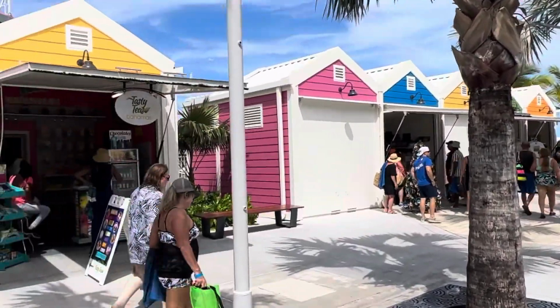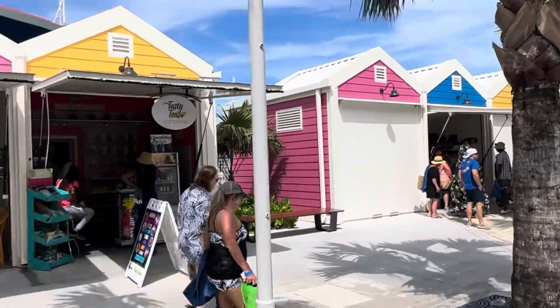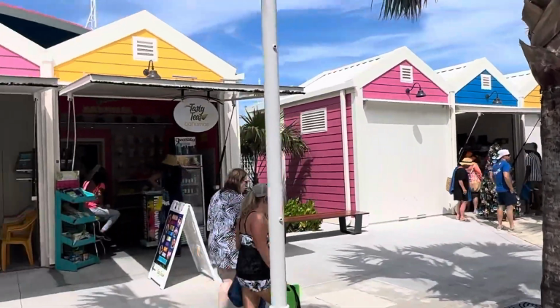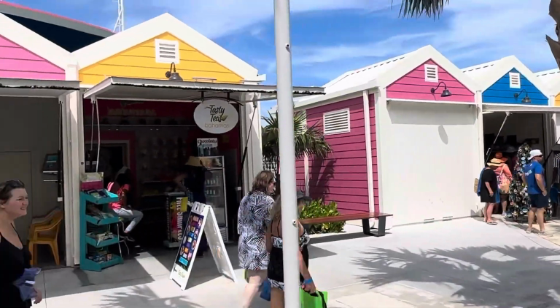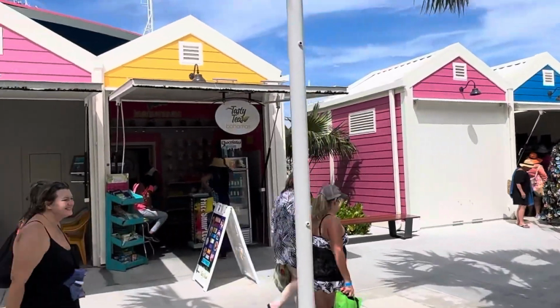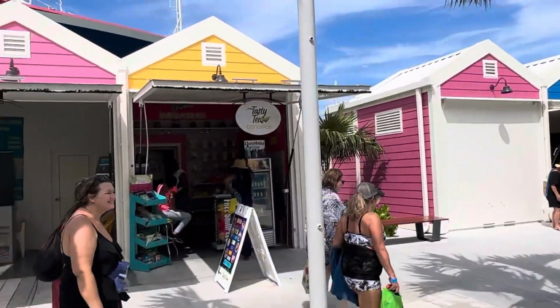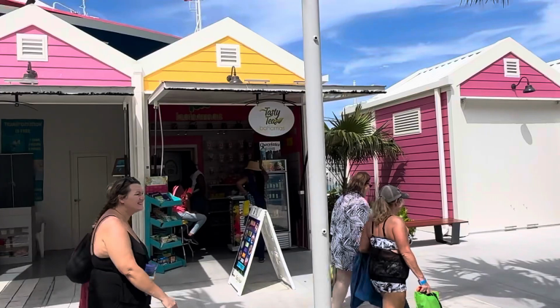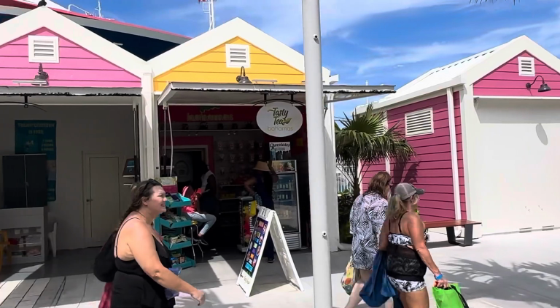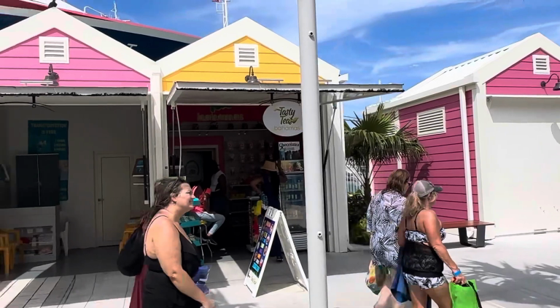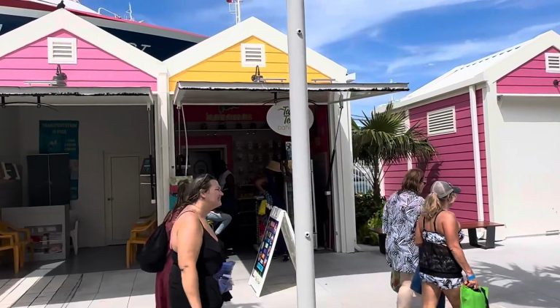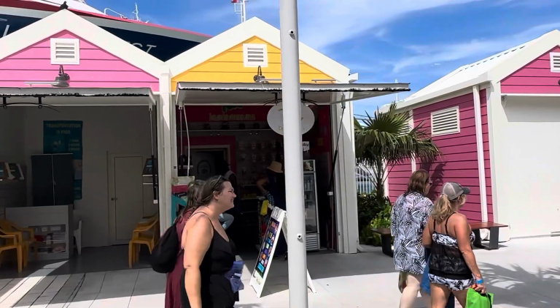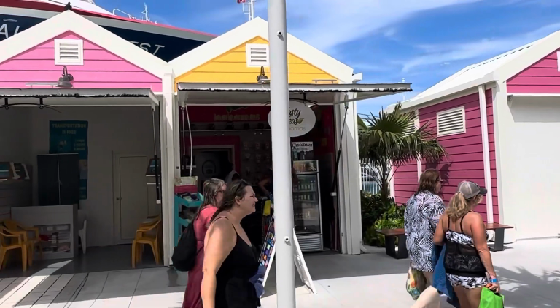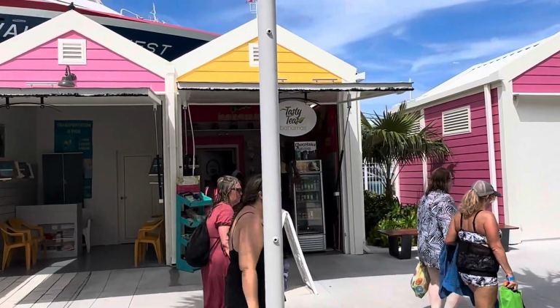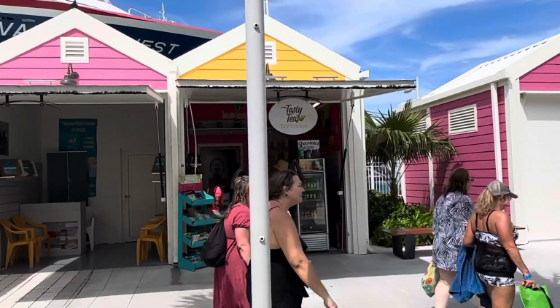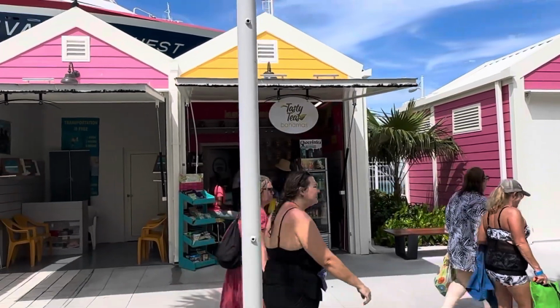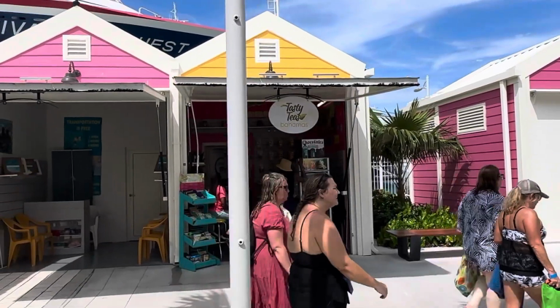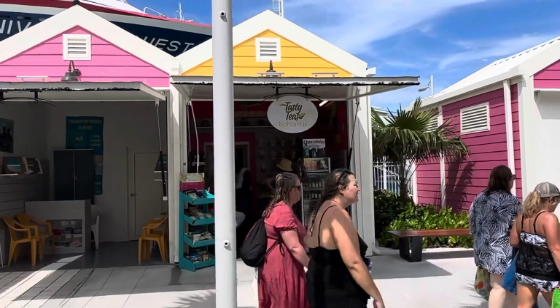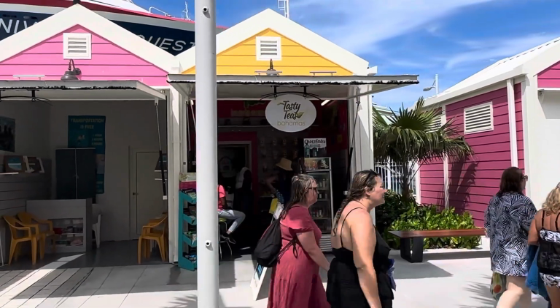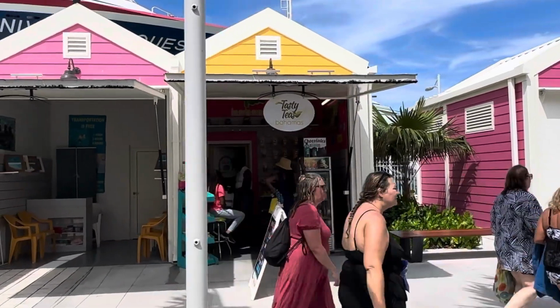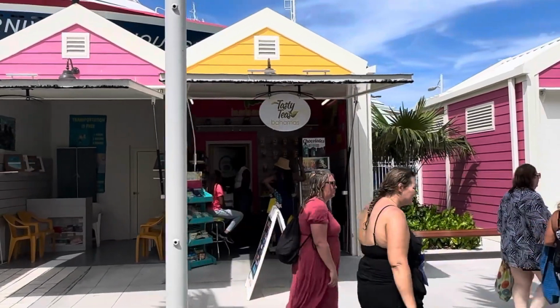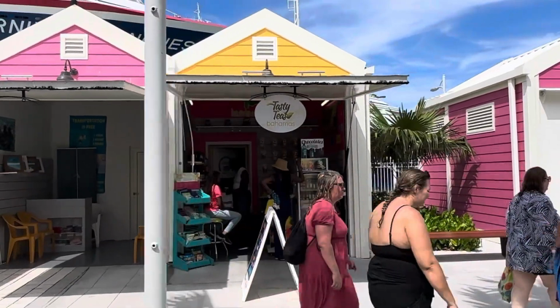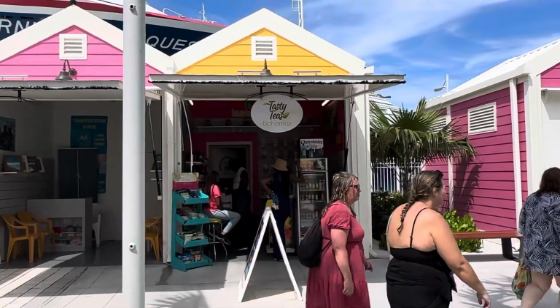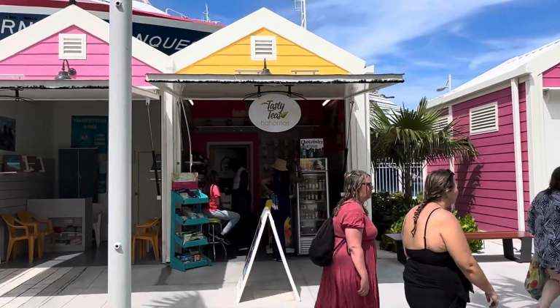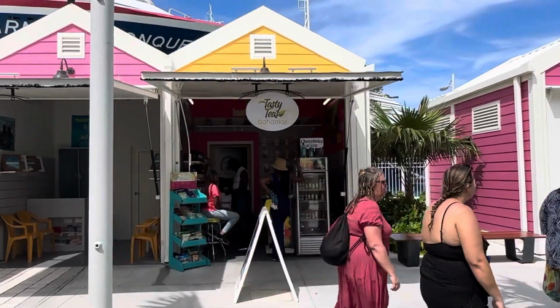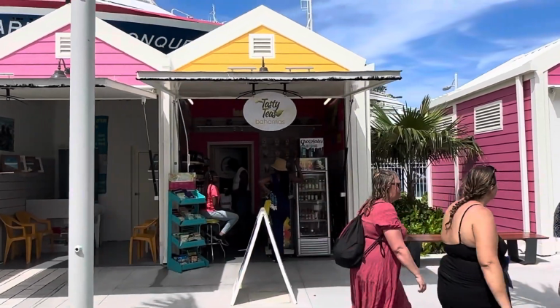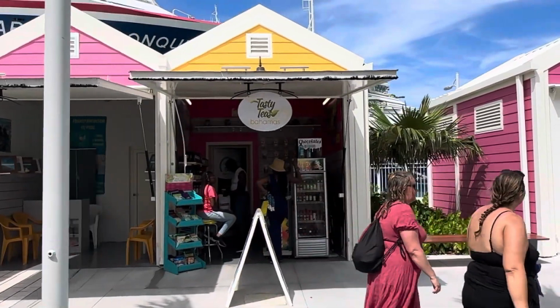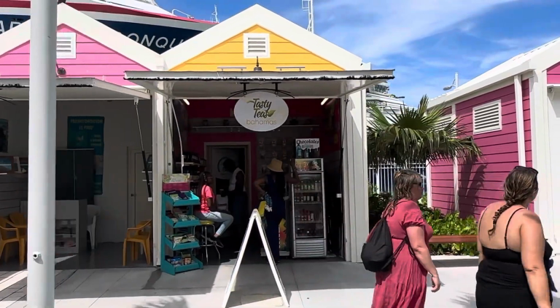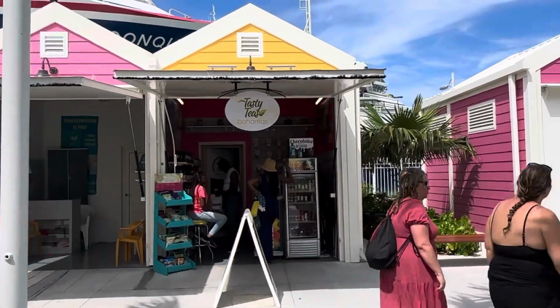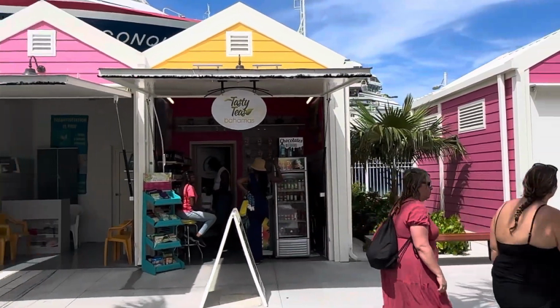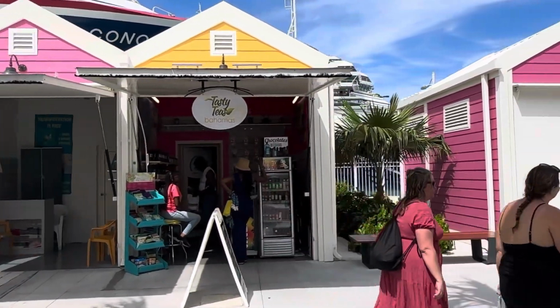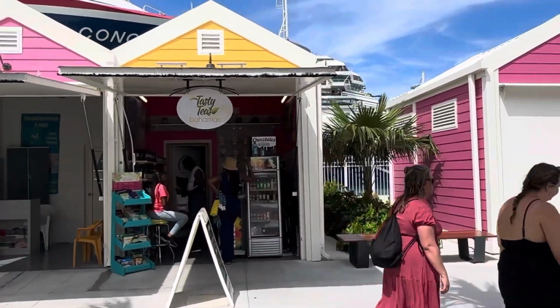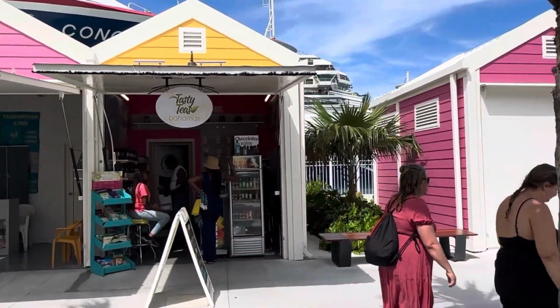Tasty Teas! Oh look at that — Tasty Teas, babe. We'll check it out next time. I know you're dying to get back to the ship.